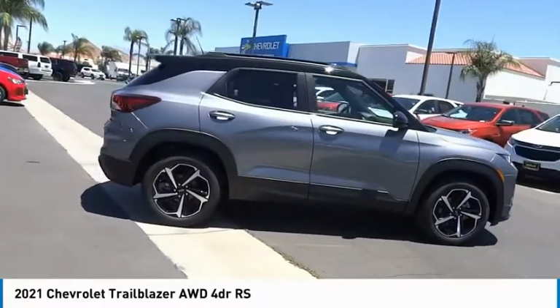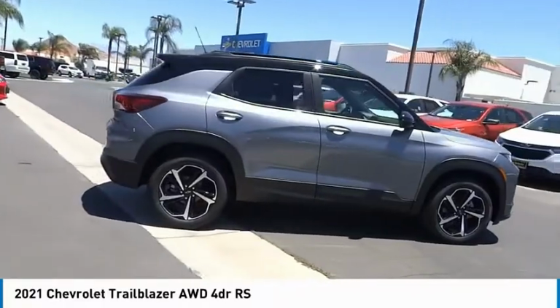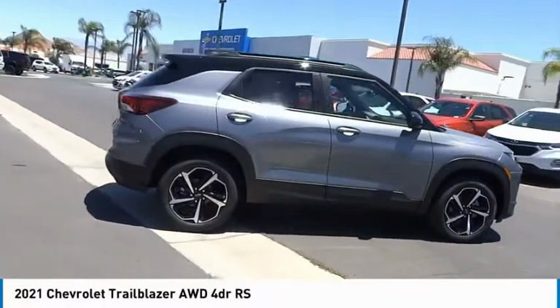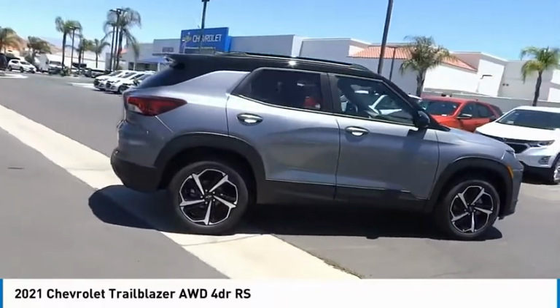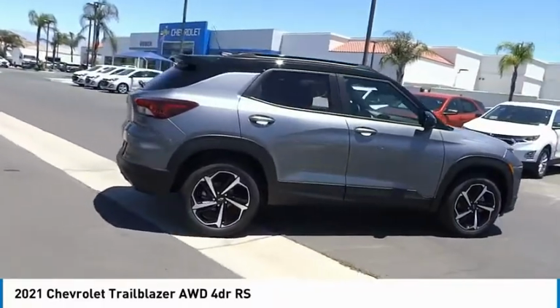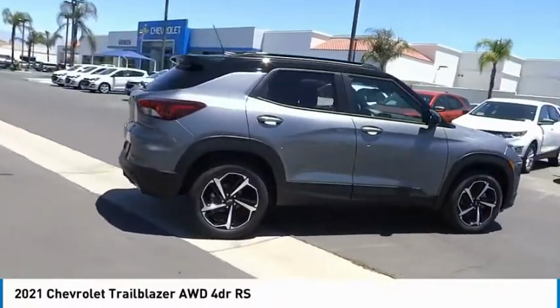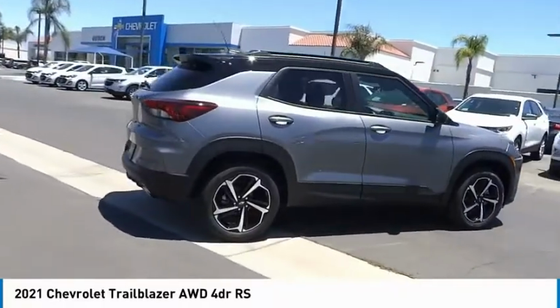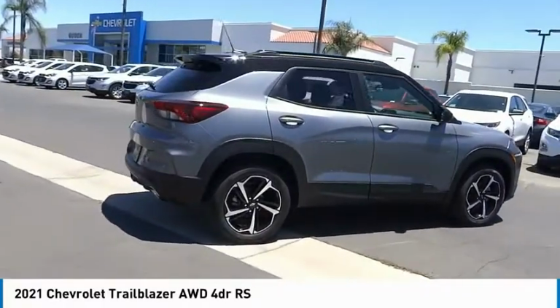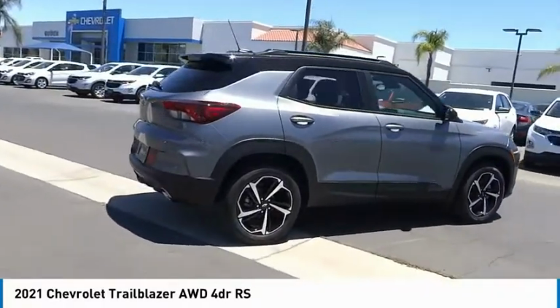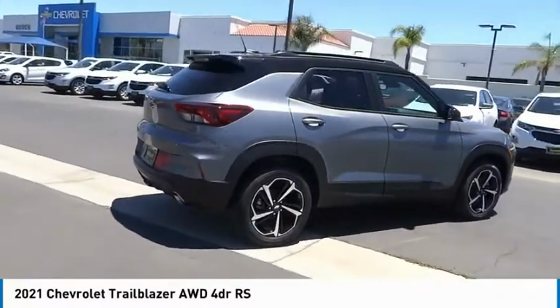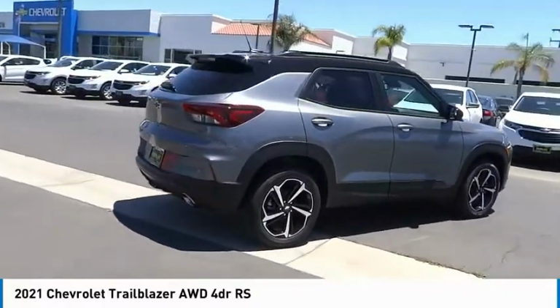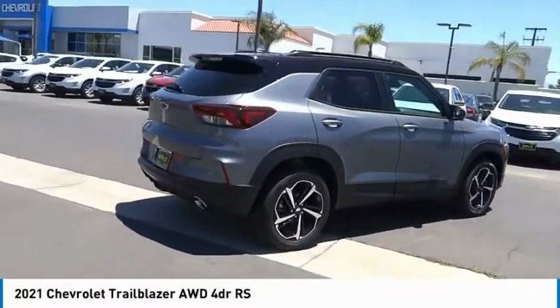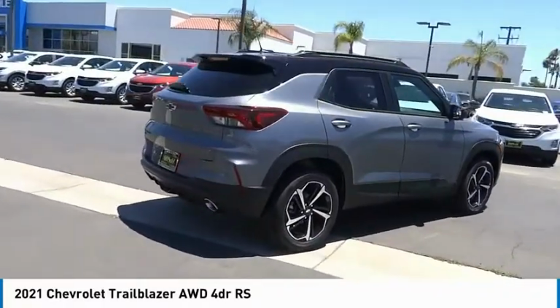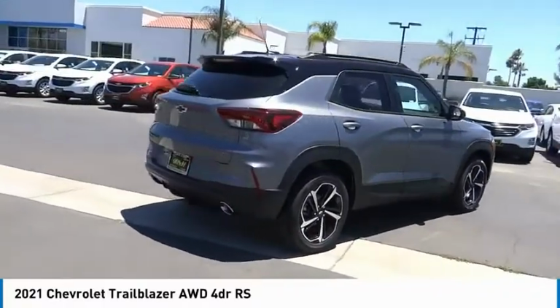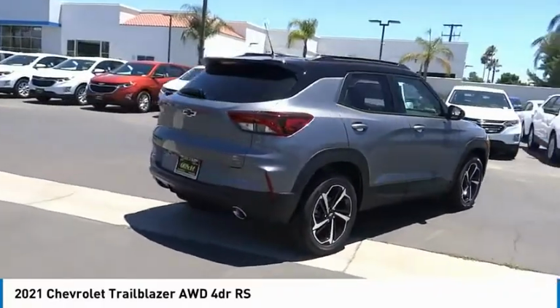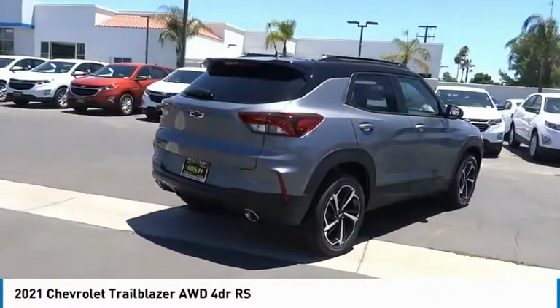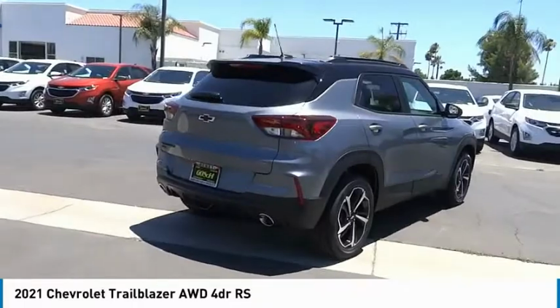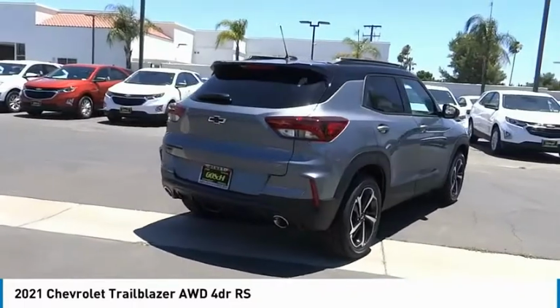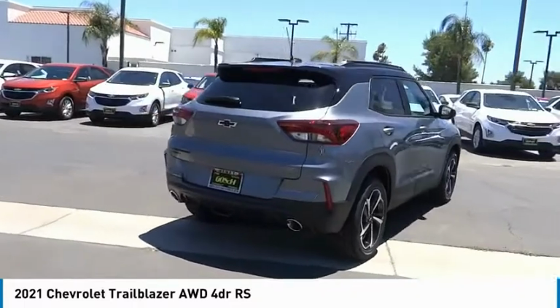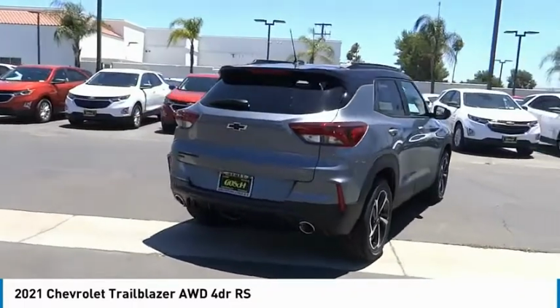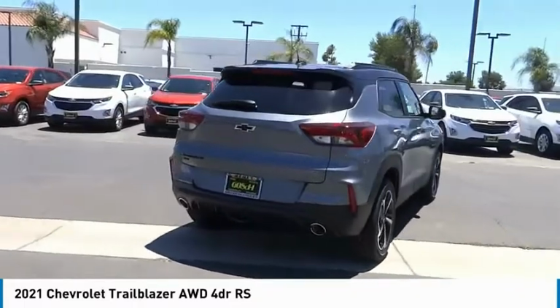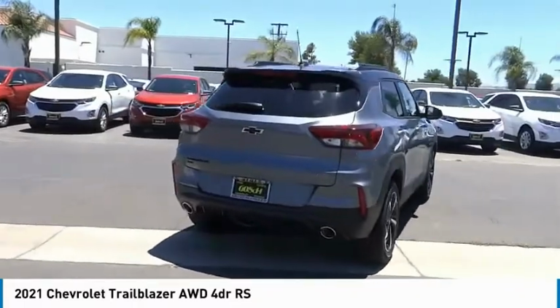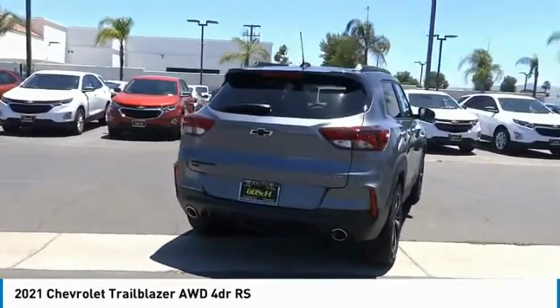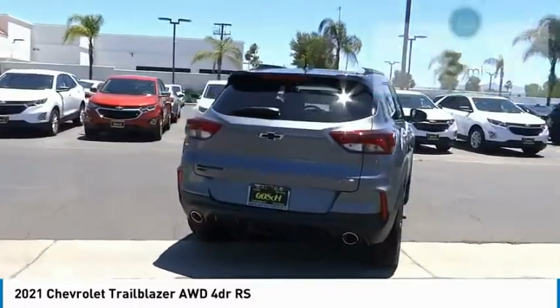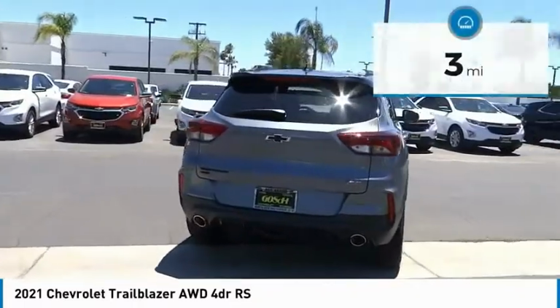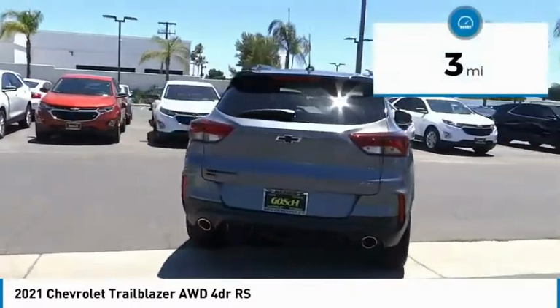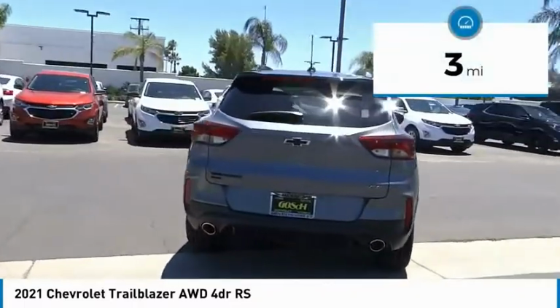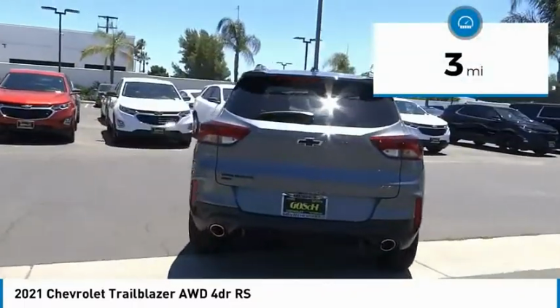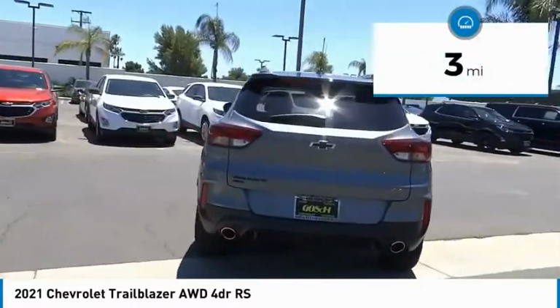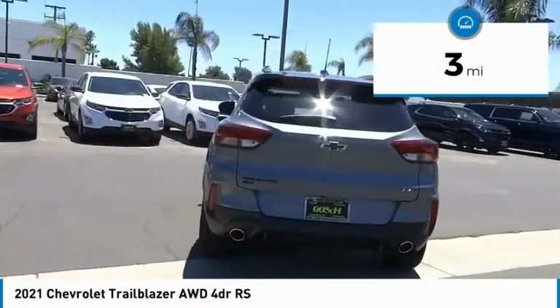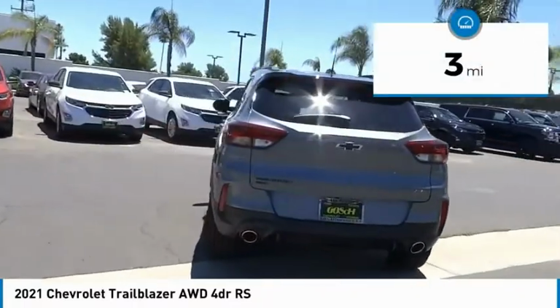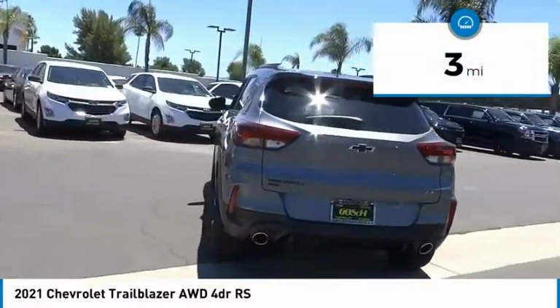Safety, comfort, features, and style are all found in abundance with the Trailblazer. This vehicle has less than 100 miles.